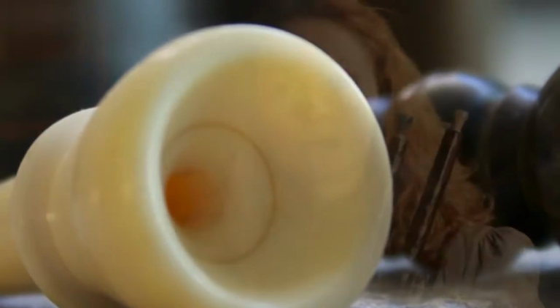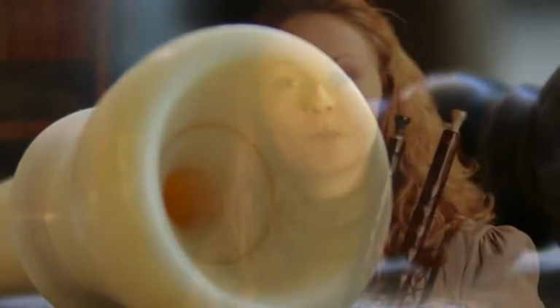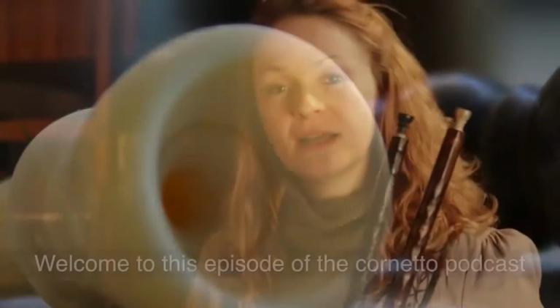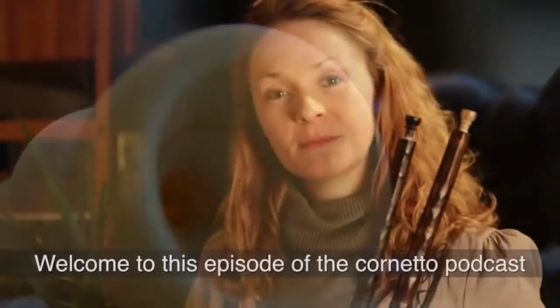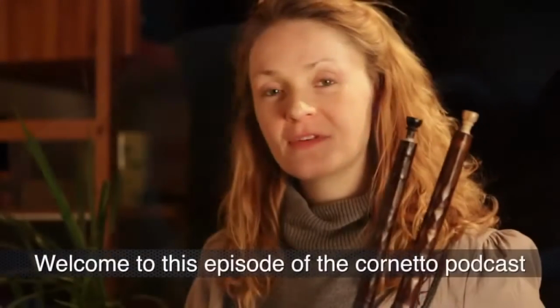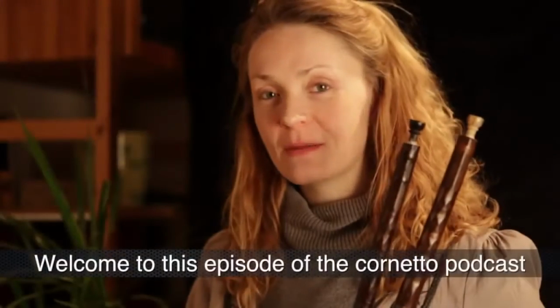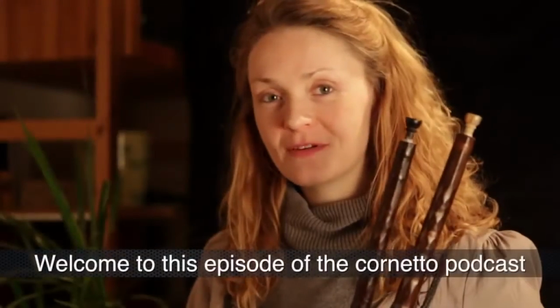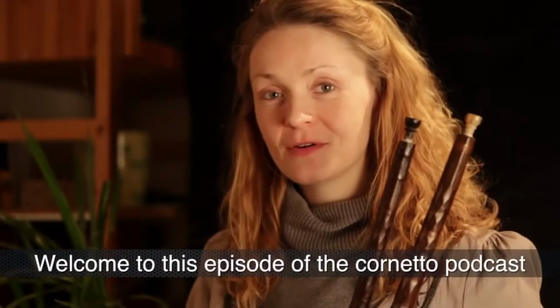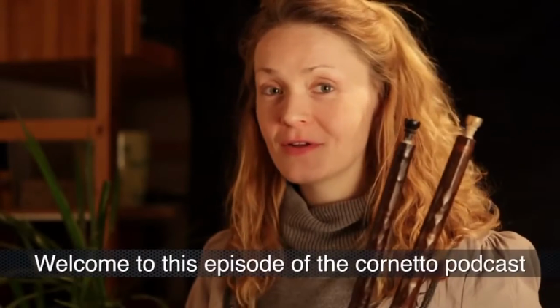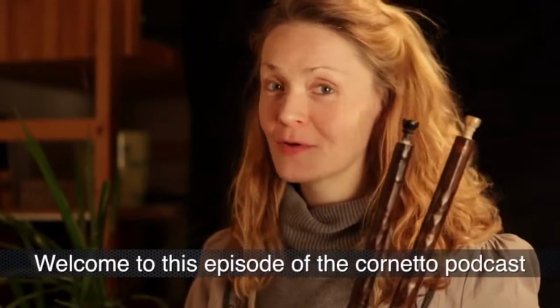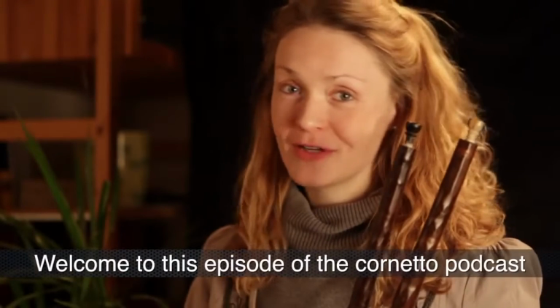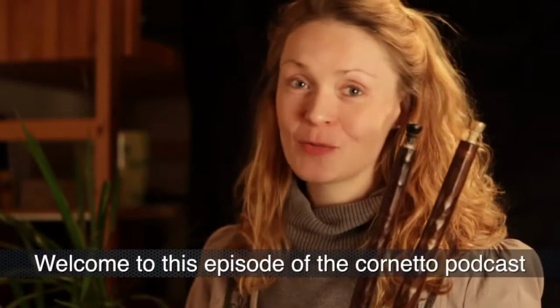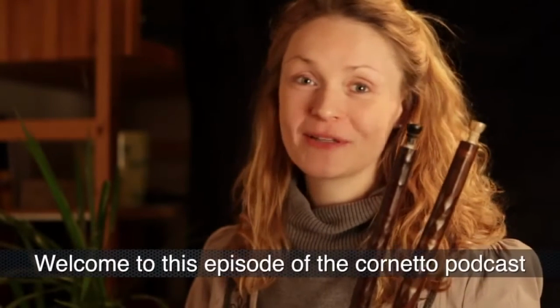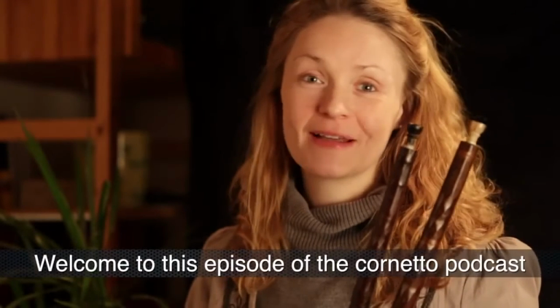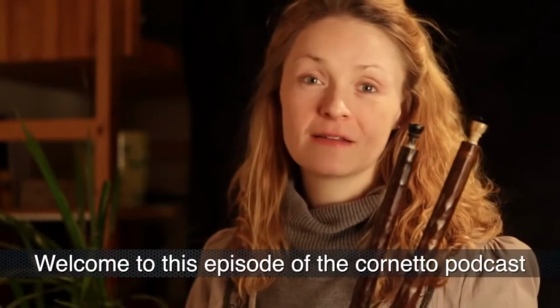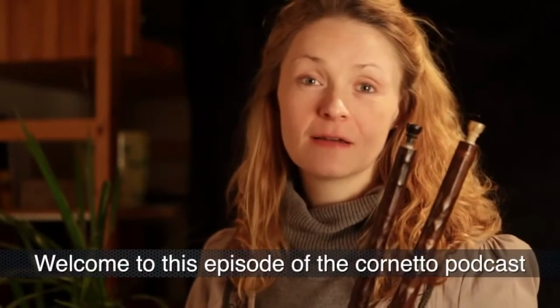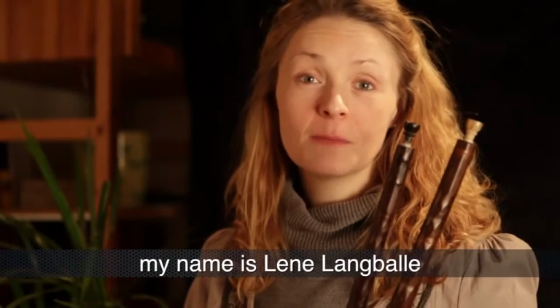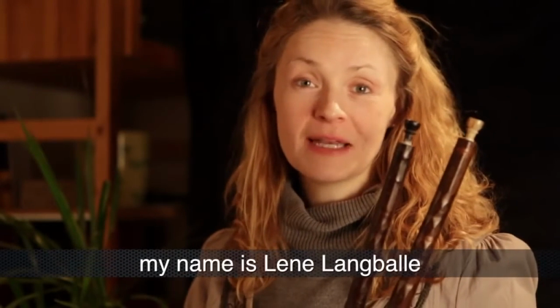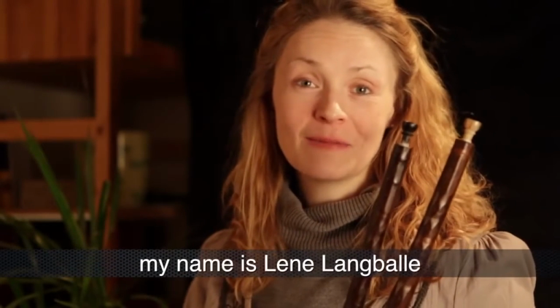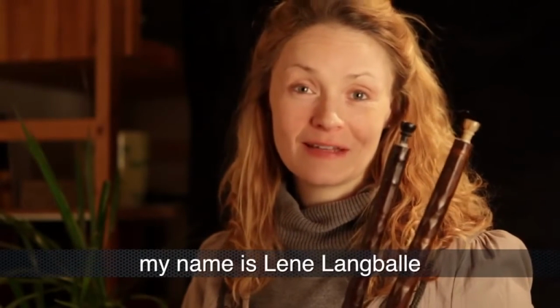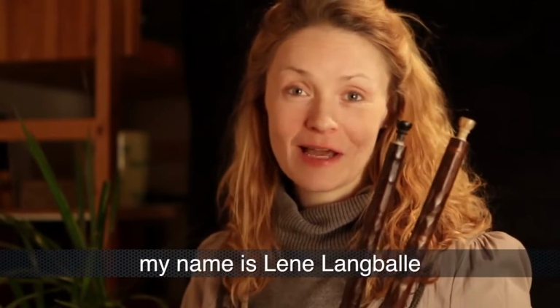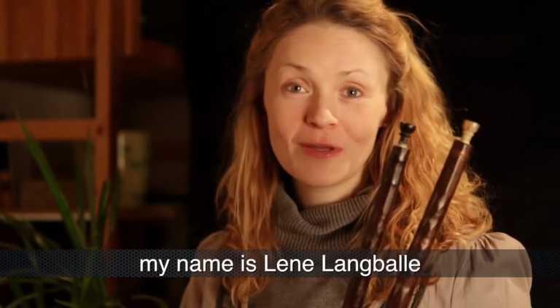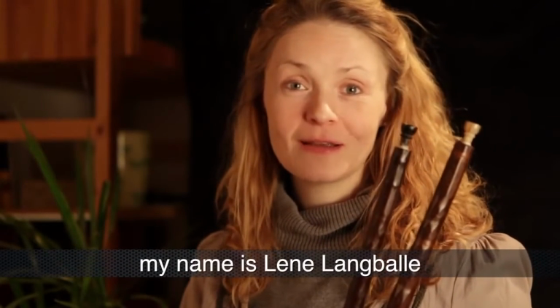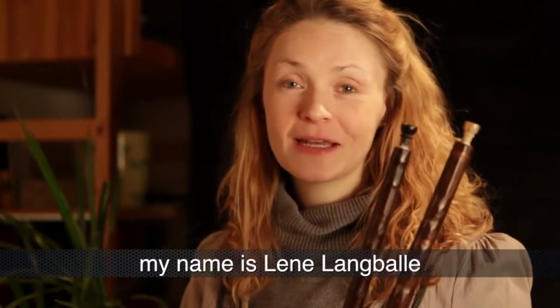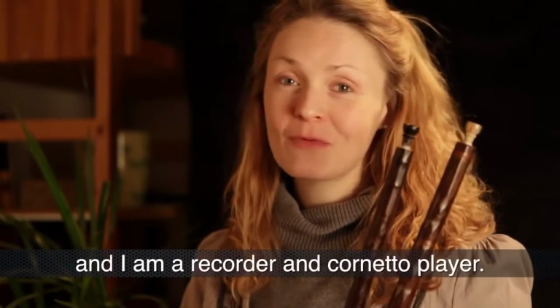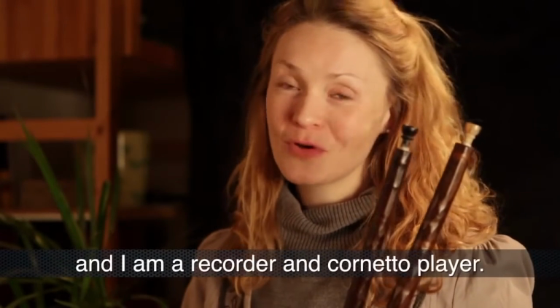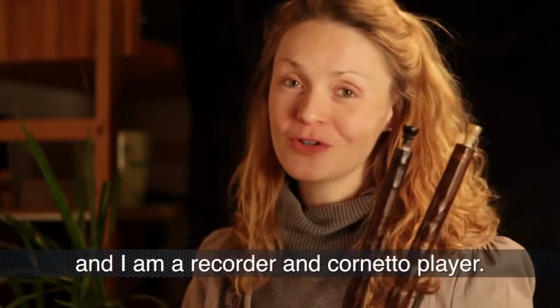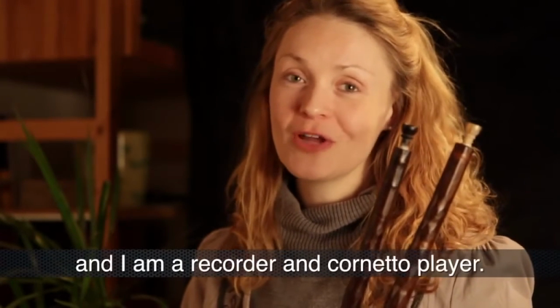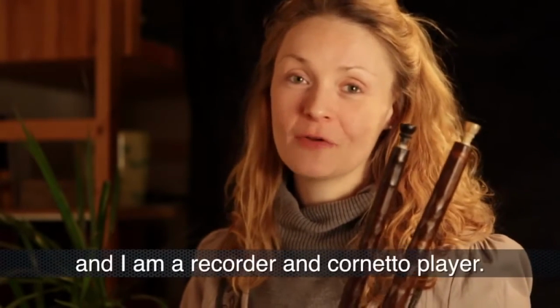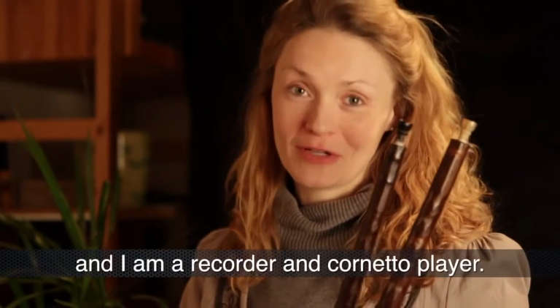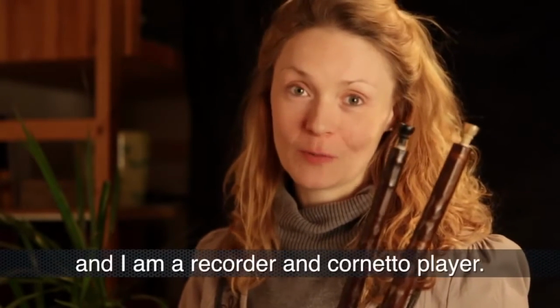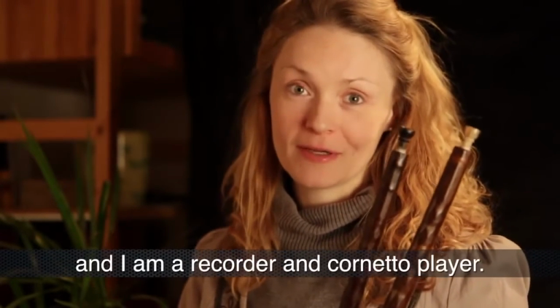Welcome to this episode of the Cornetto Podcast. My name is Liene Langbelle and I'm a recorder and Cornetto player.